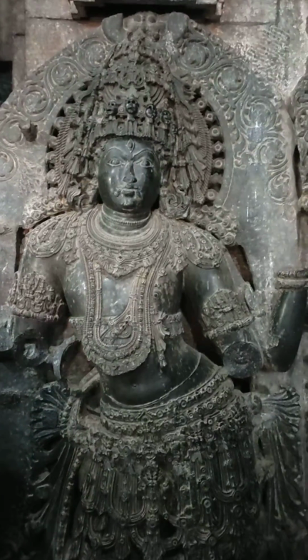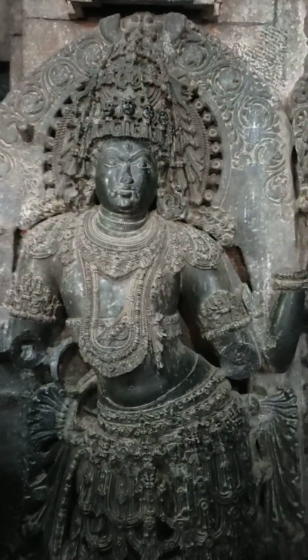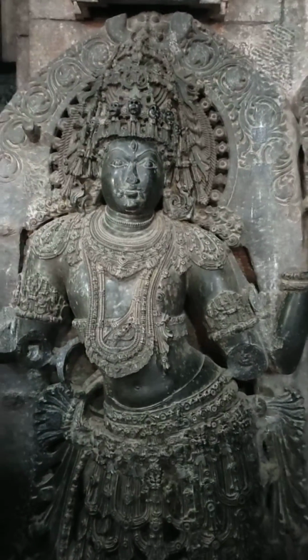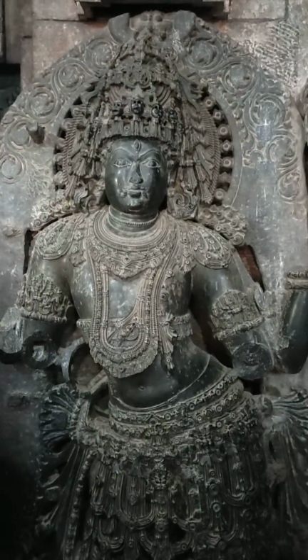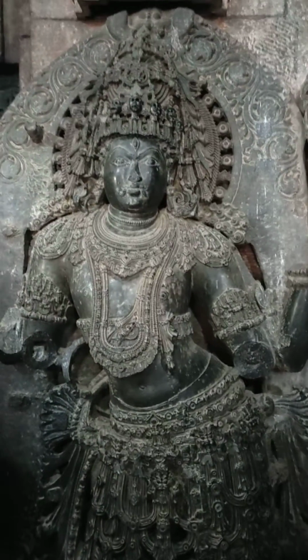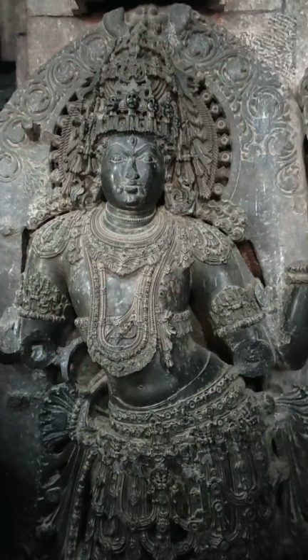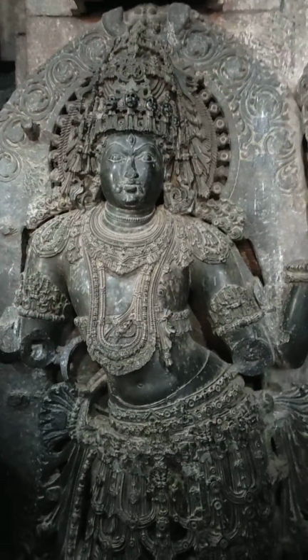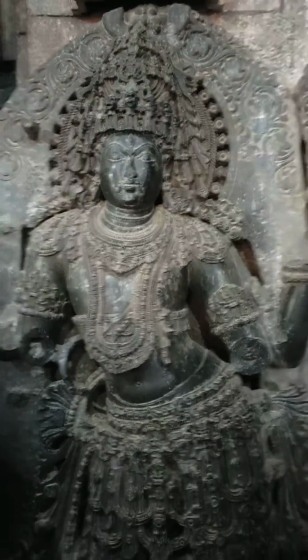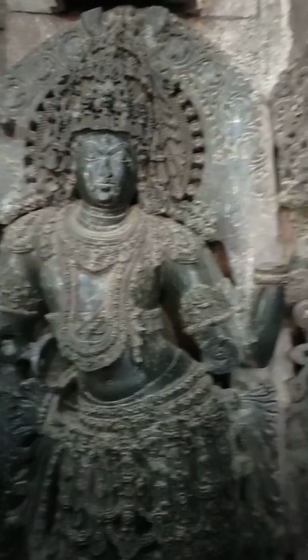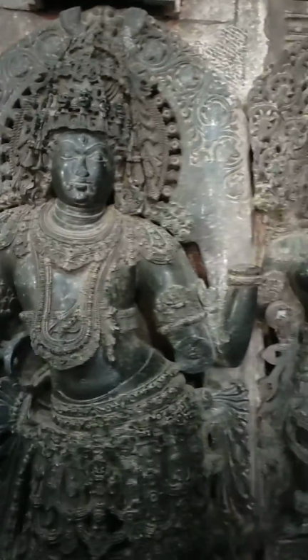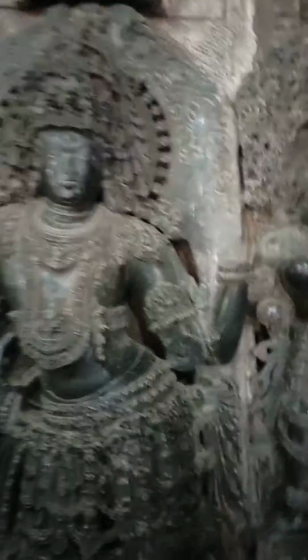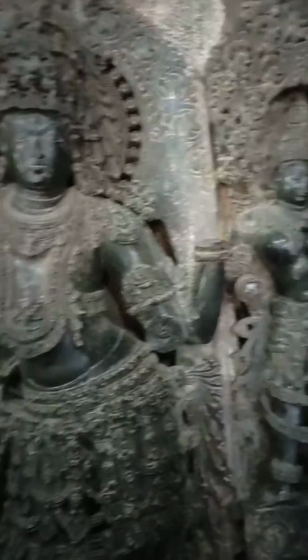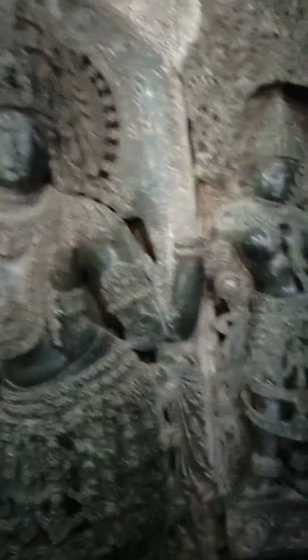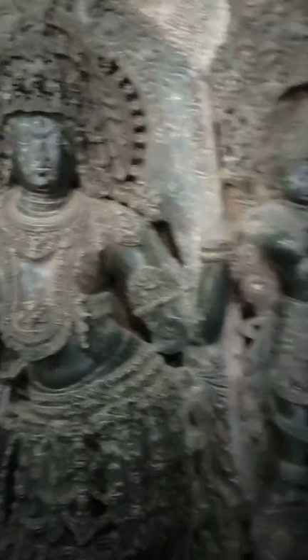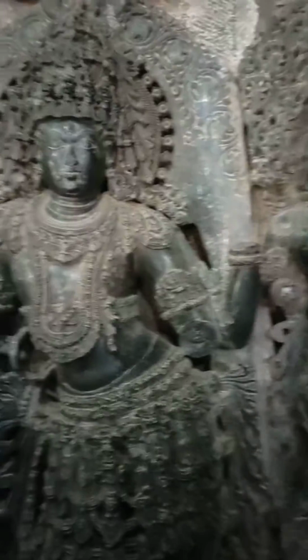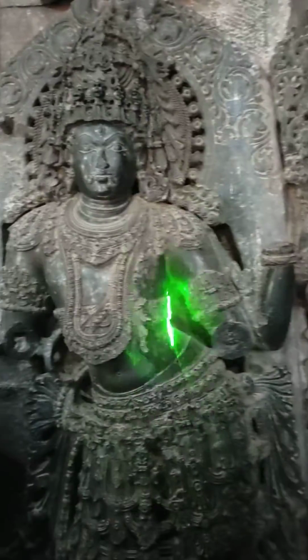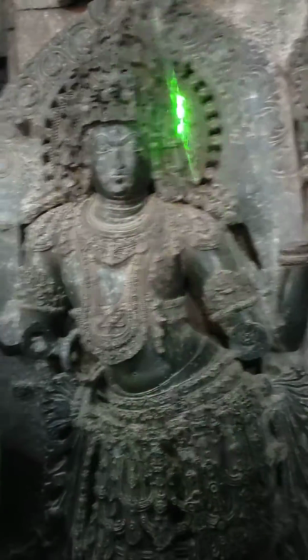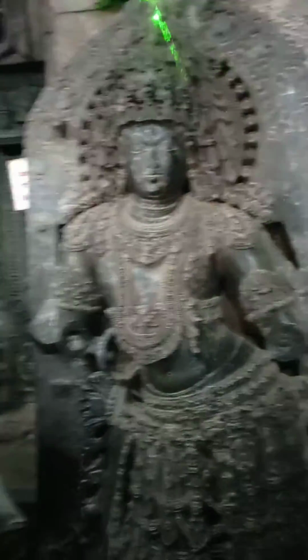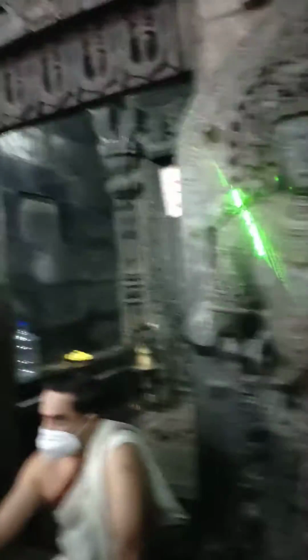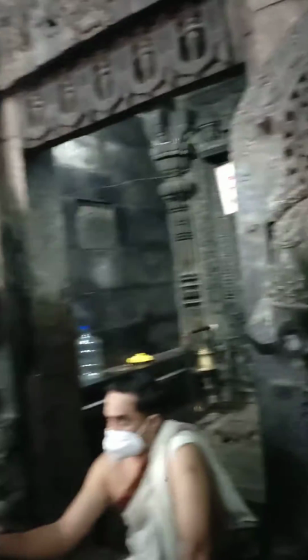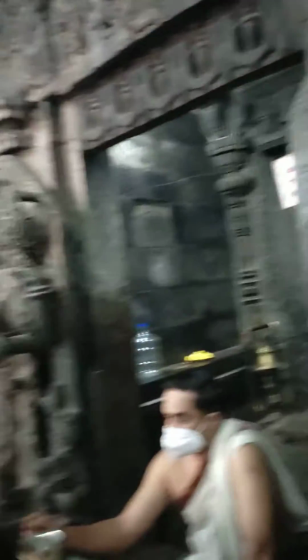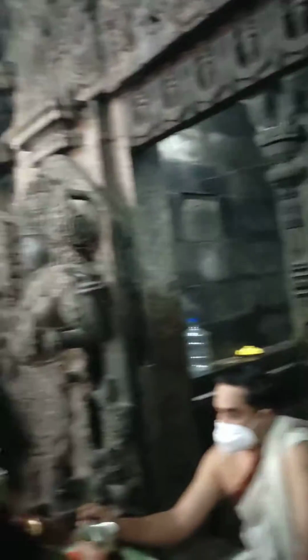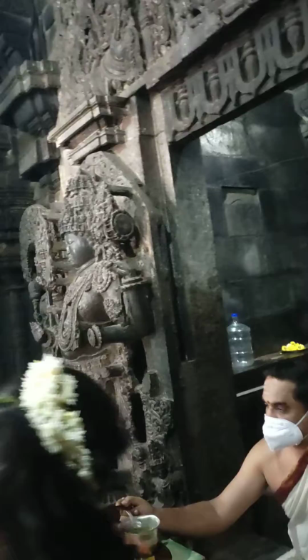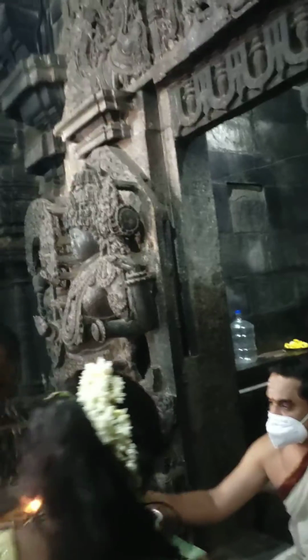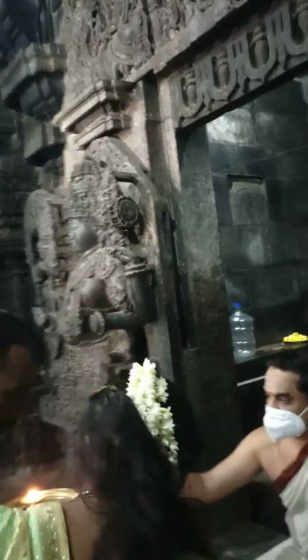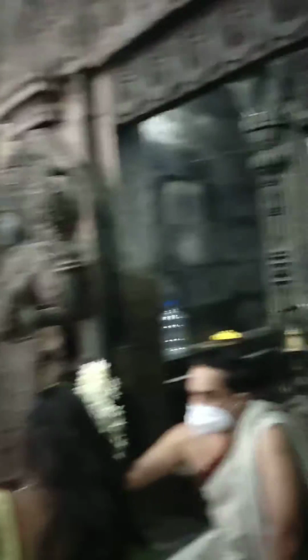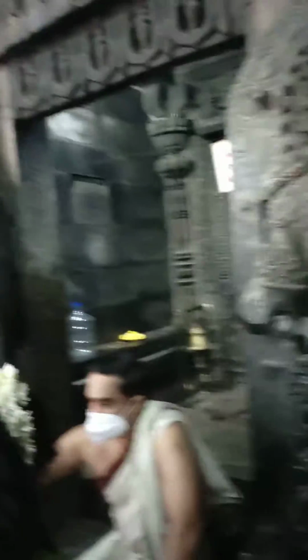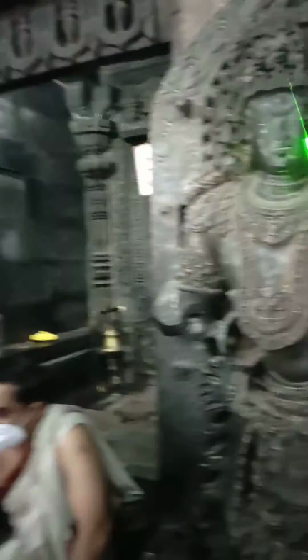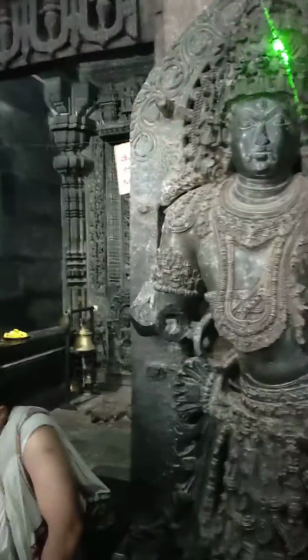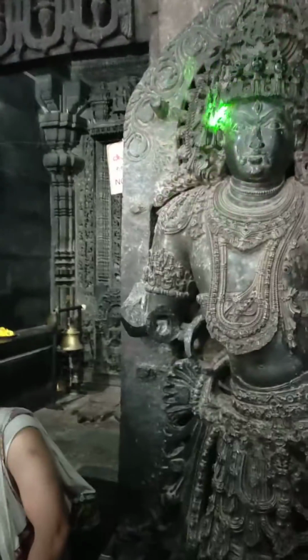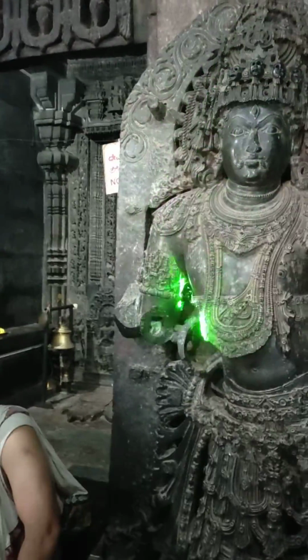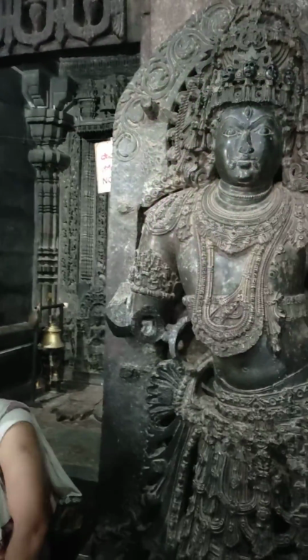These are Shaiva doorkeepers — Nandi Keshwara and Bhrangi Keshwara. Both of them were made in a single piece with a jewel. It looks very nice, you can see that.